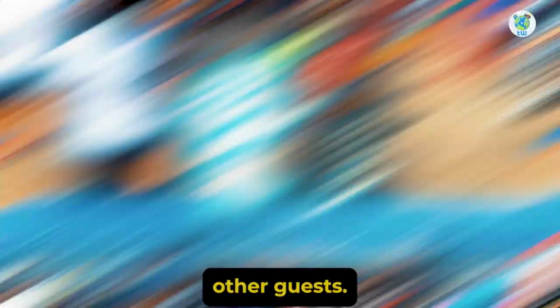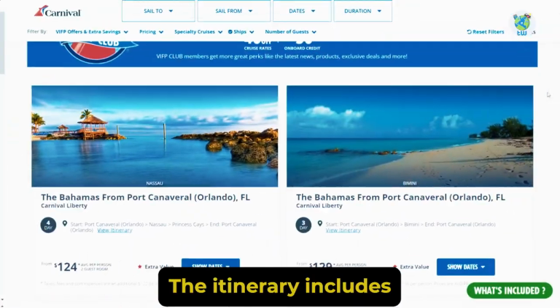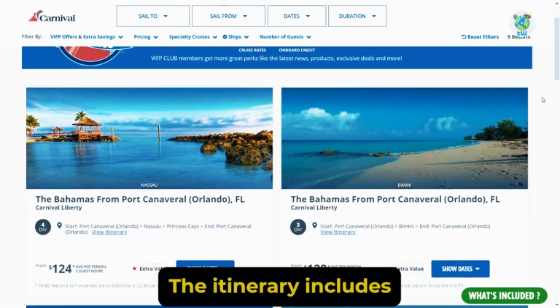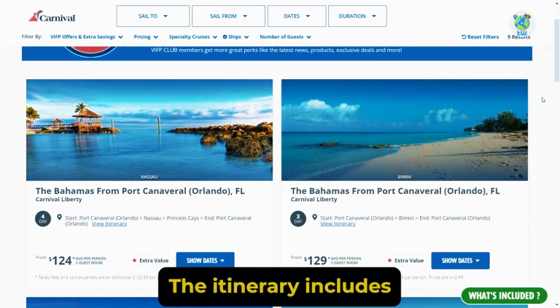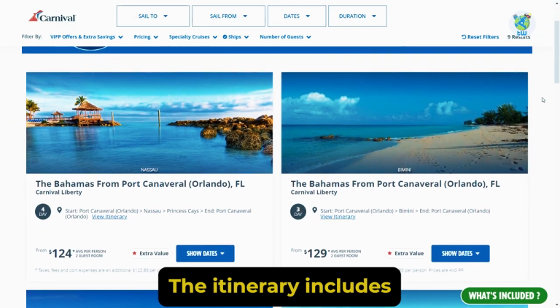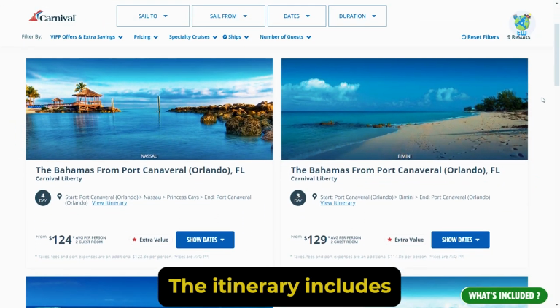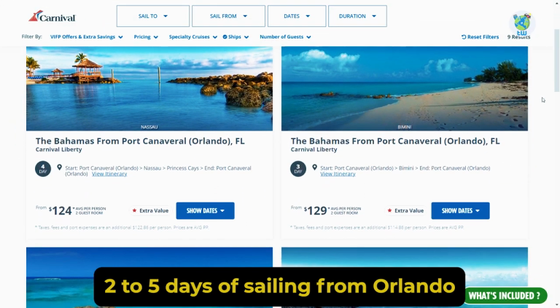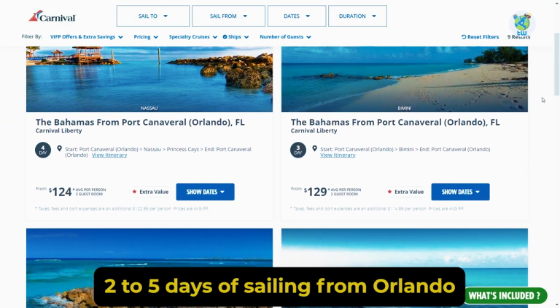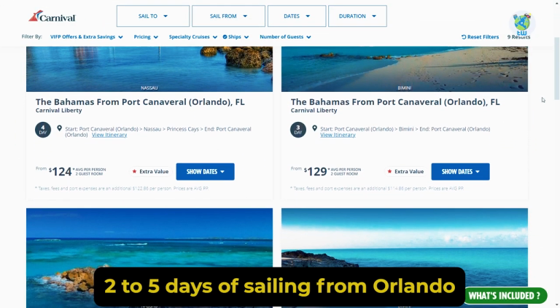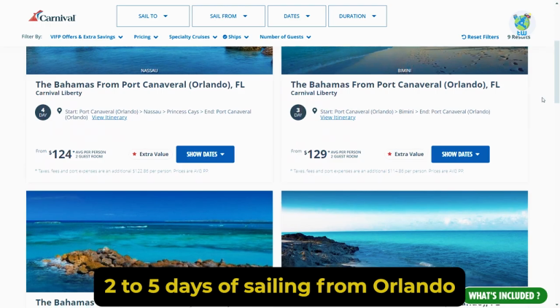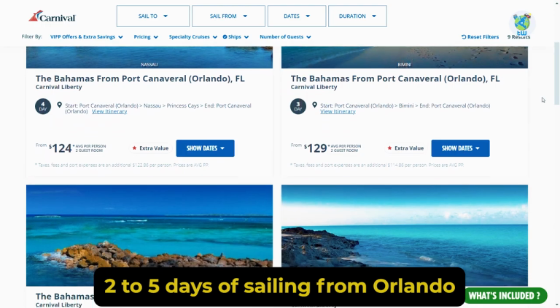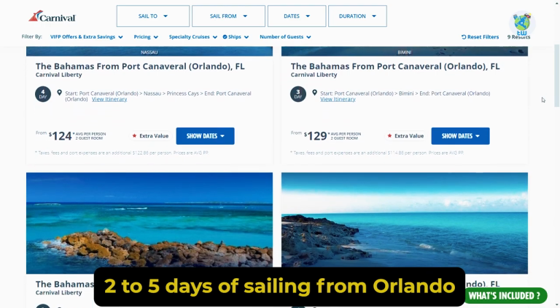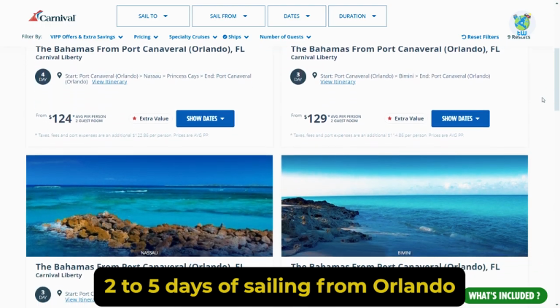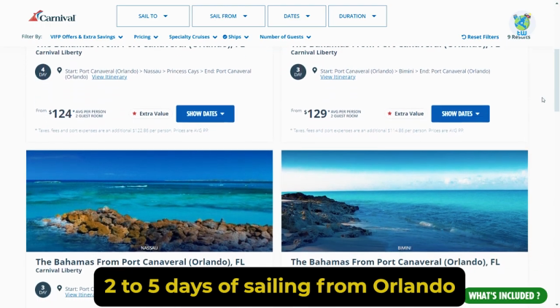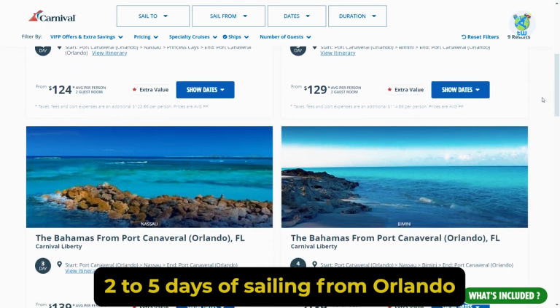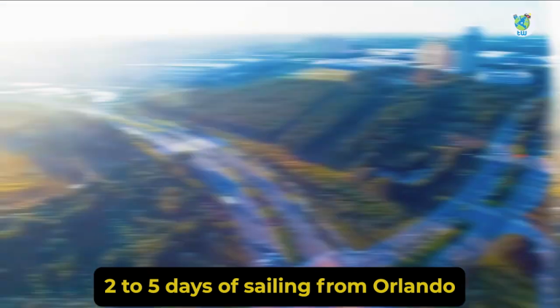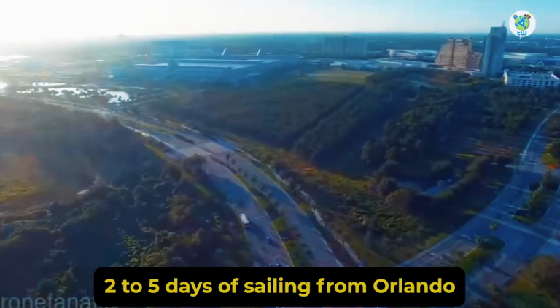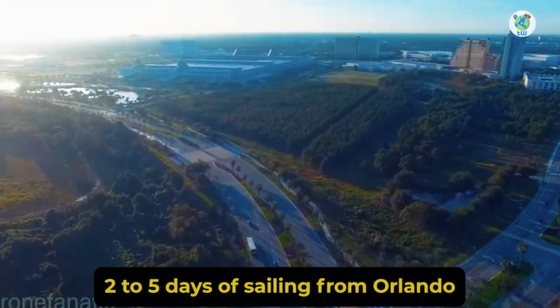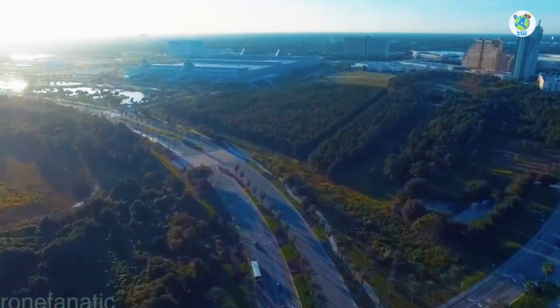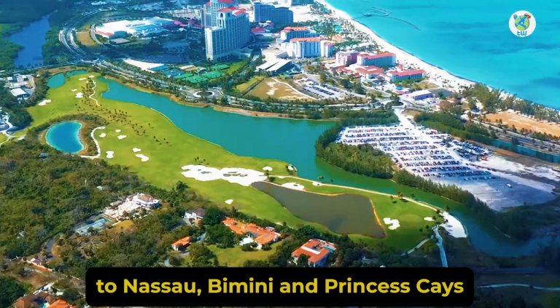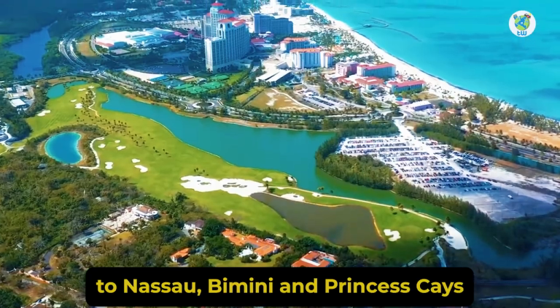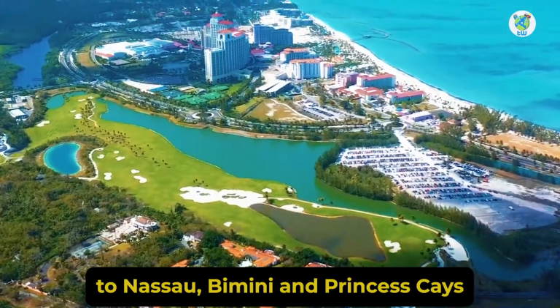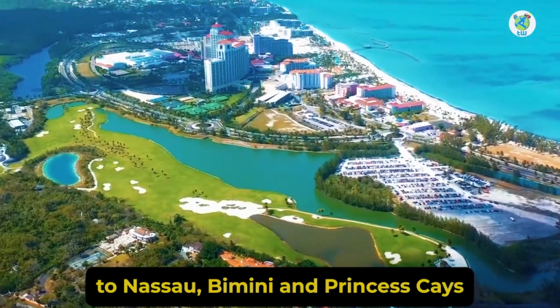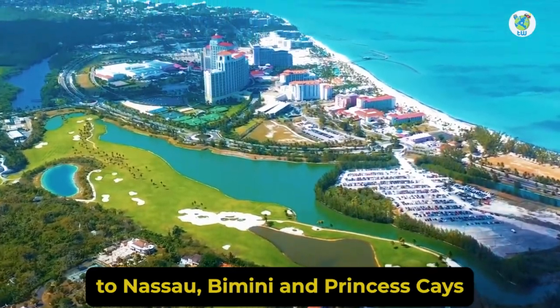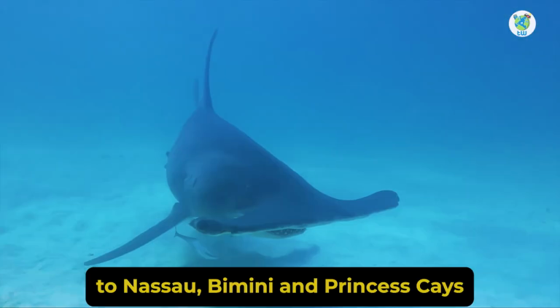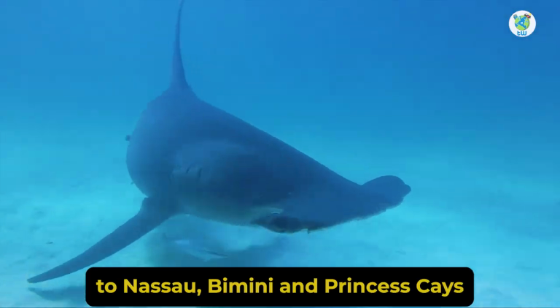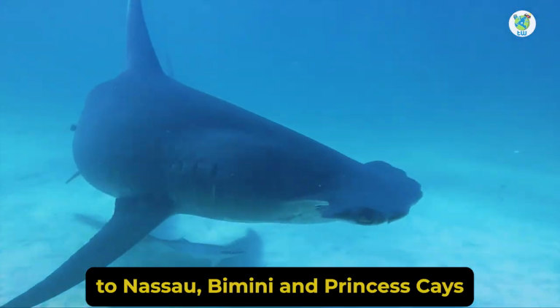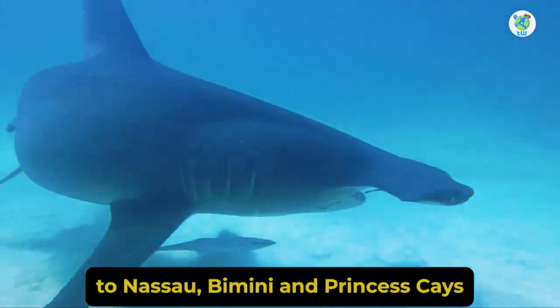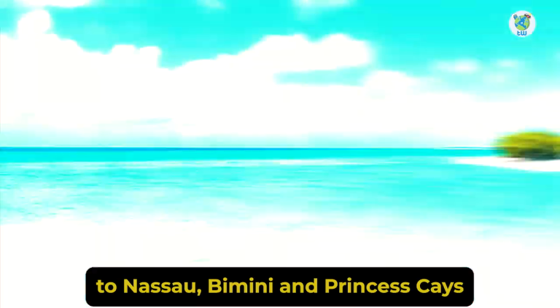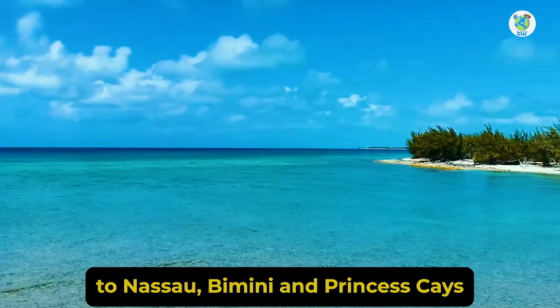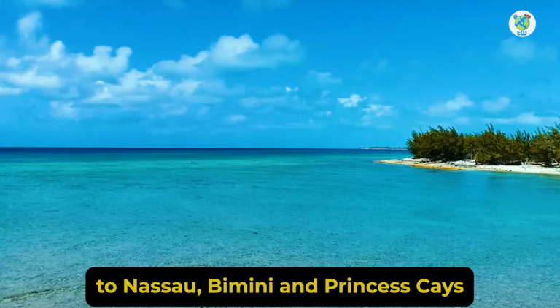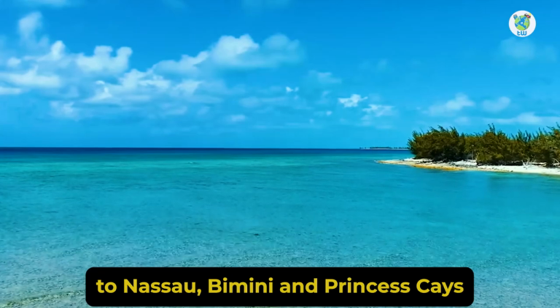The itinerary includes 2 to 5 days of sailing from Orlando to Nassau, Bimini, and Princess Keys.